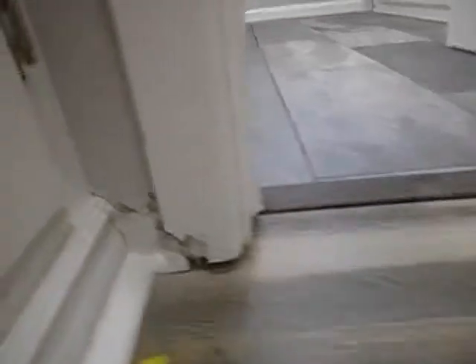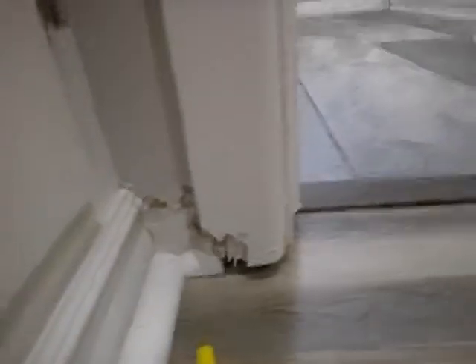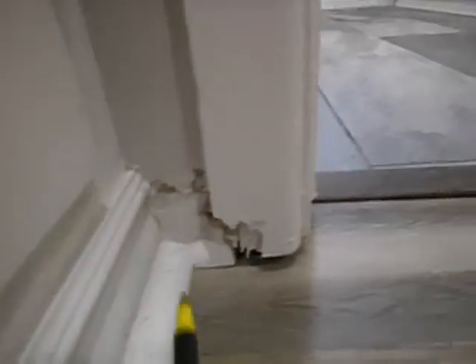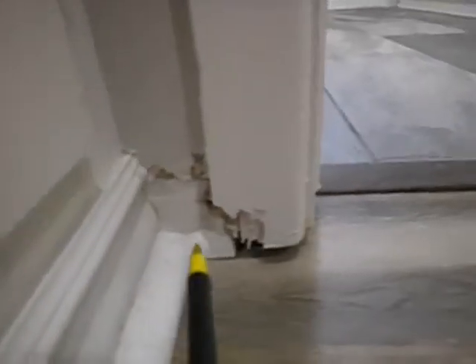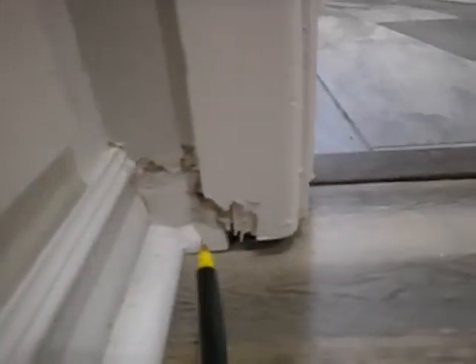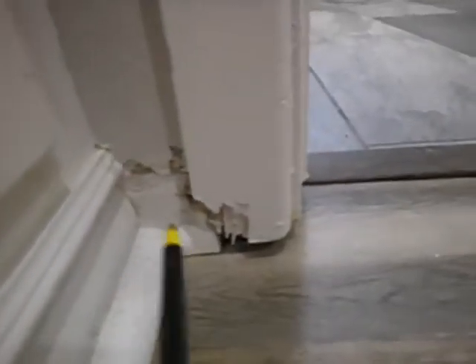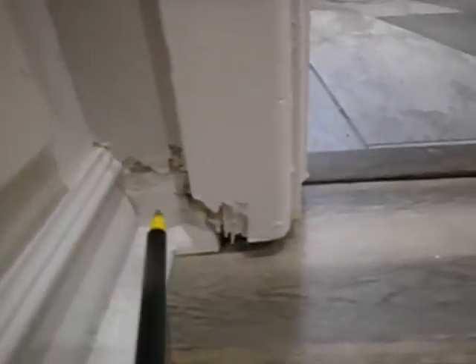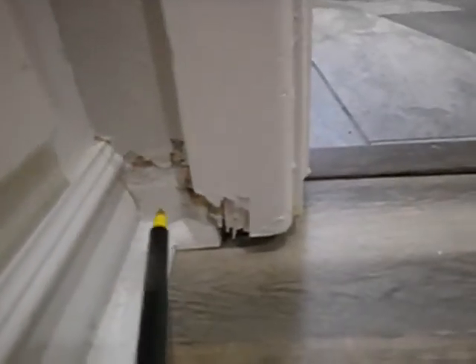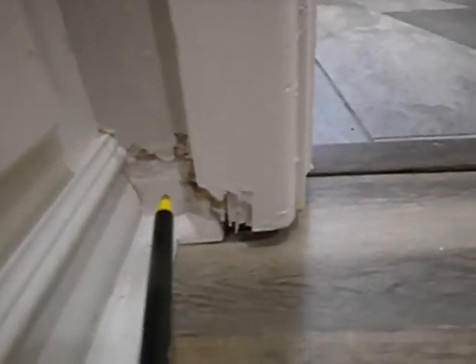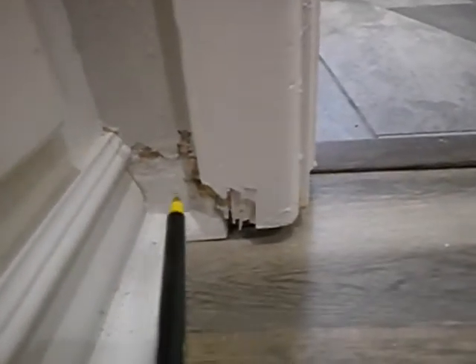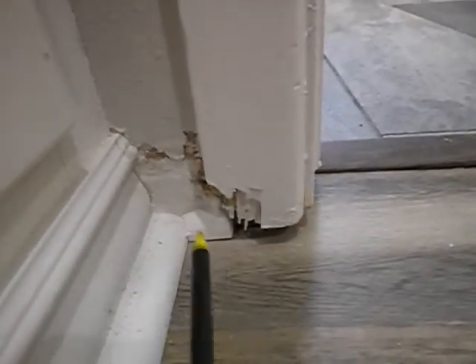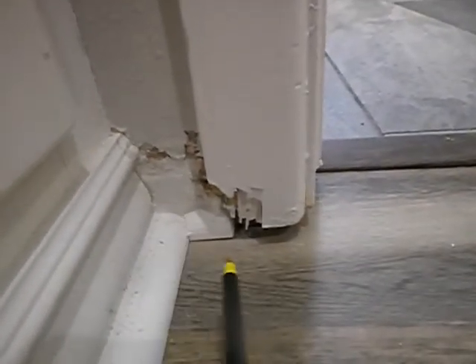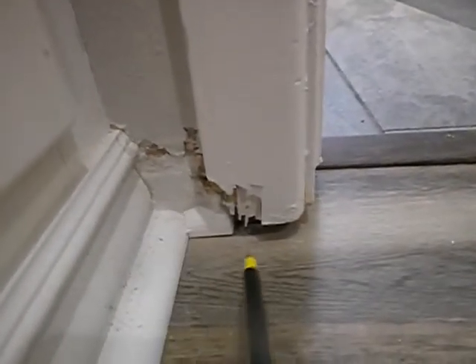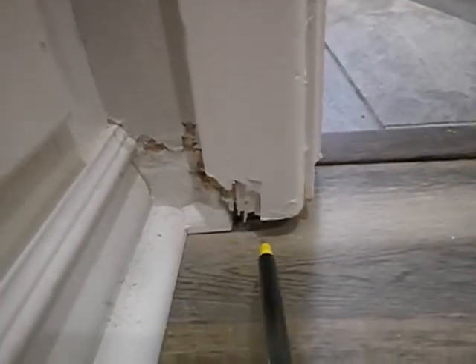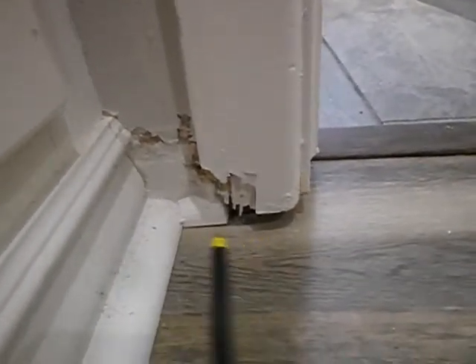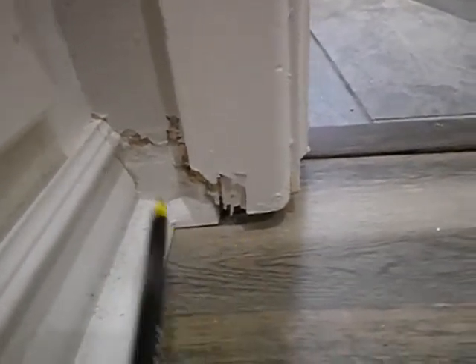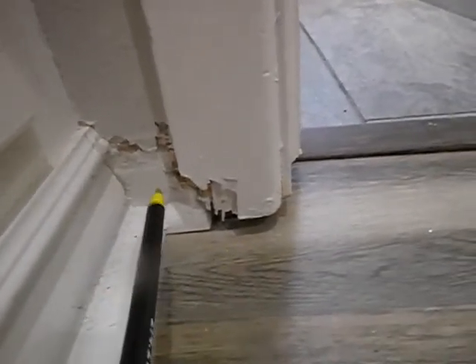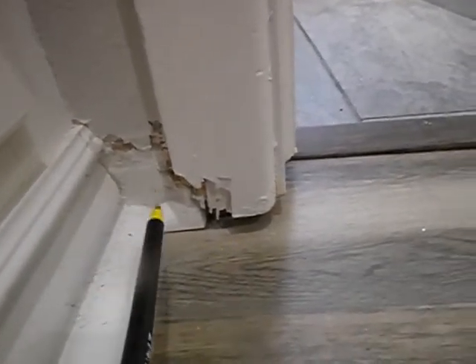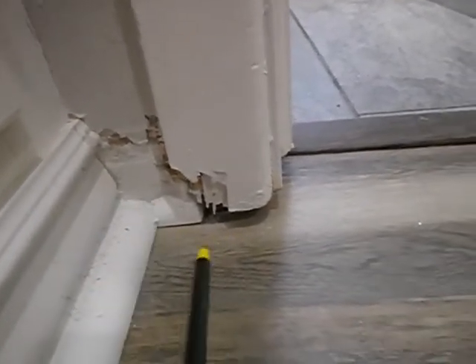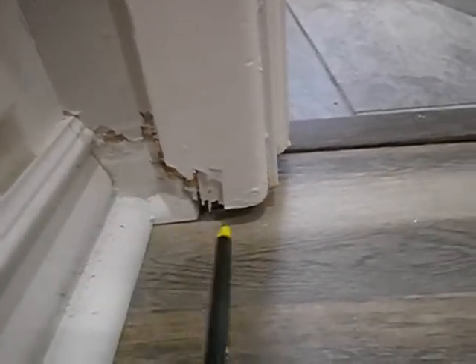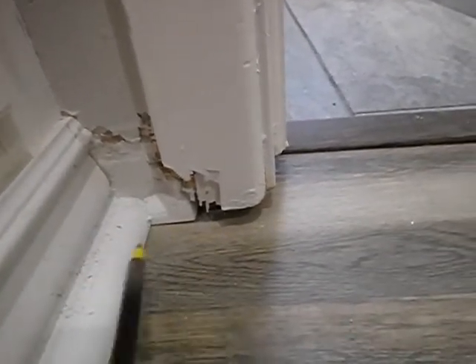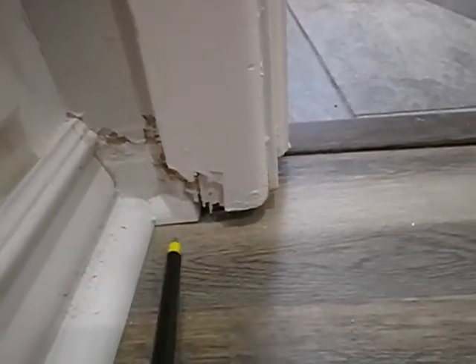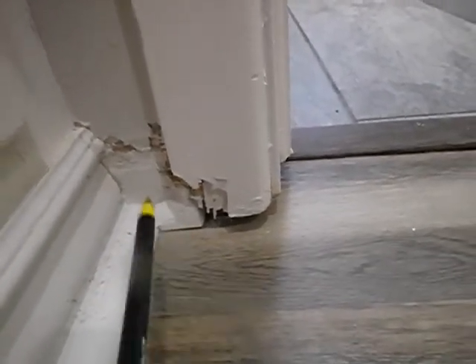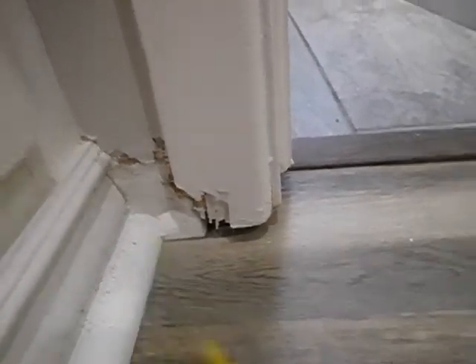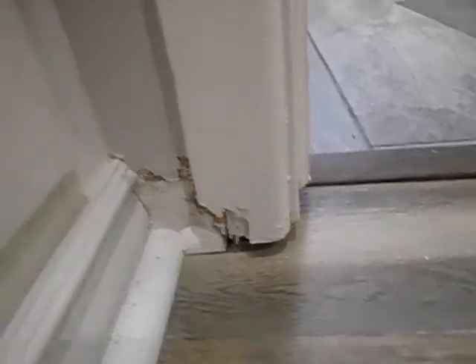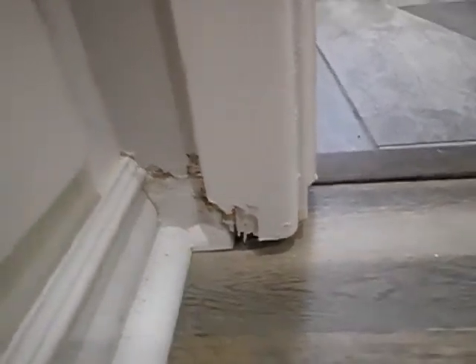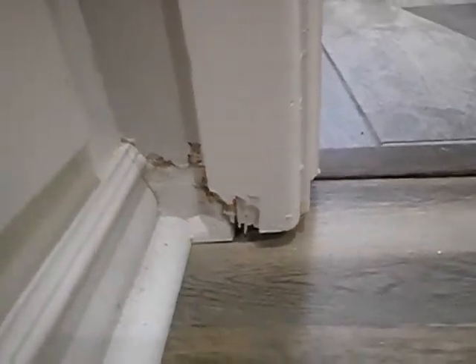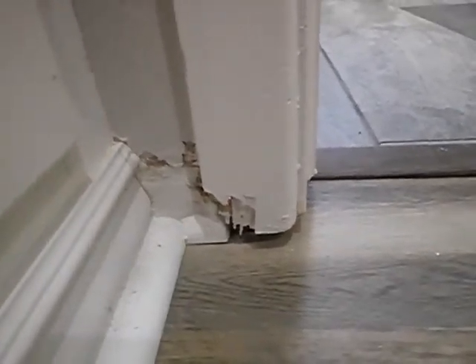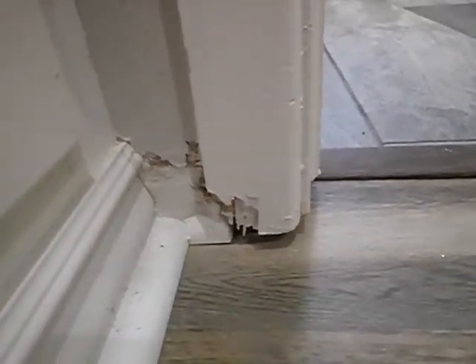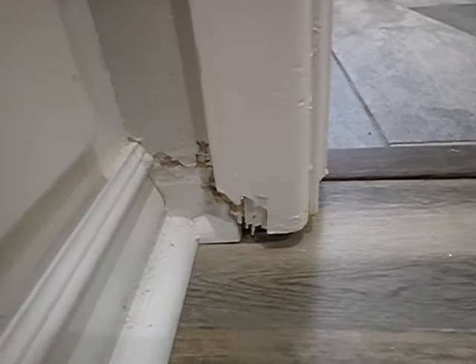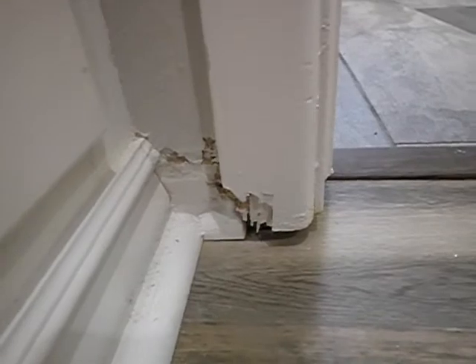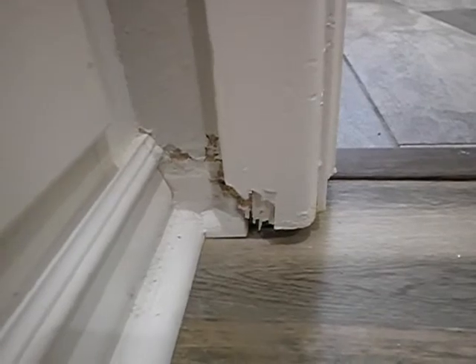This is previous subterranean termite damage — termites have been chewing on that.